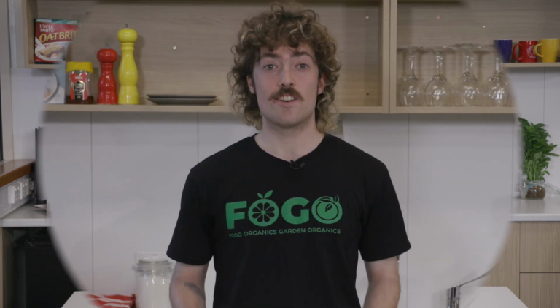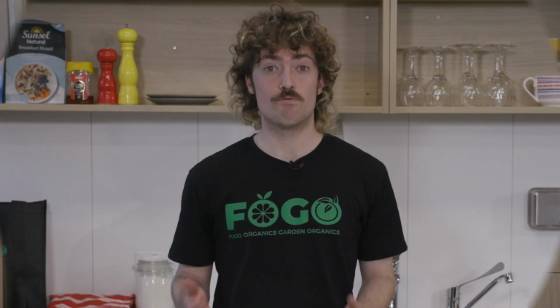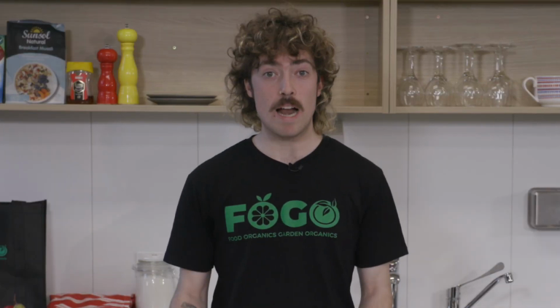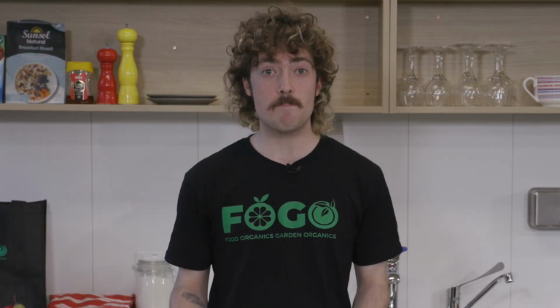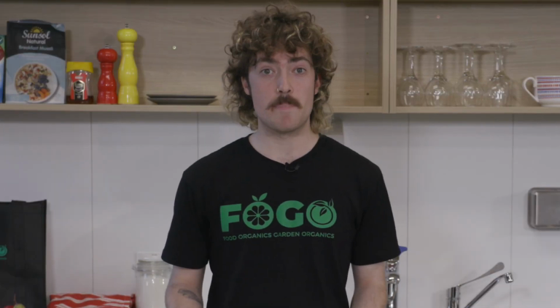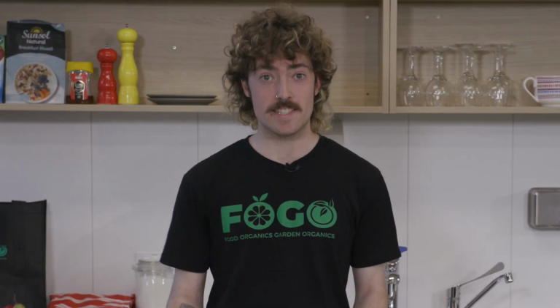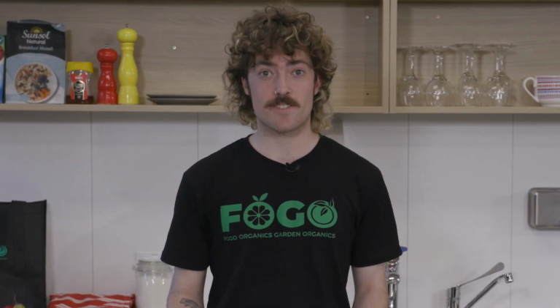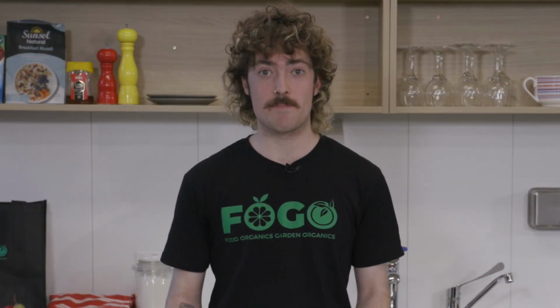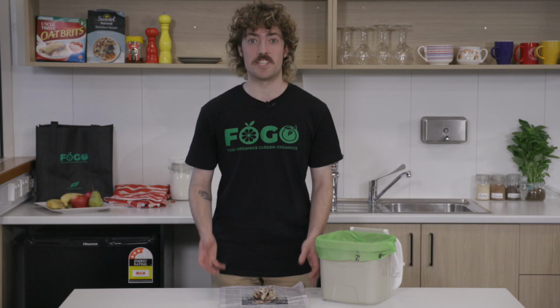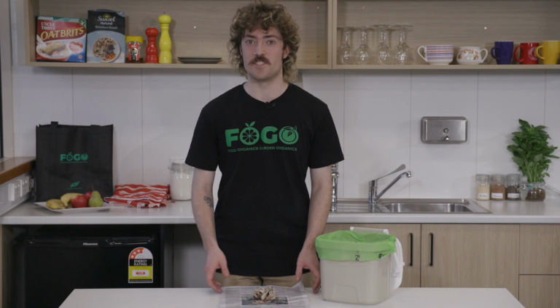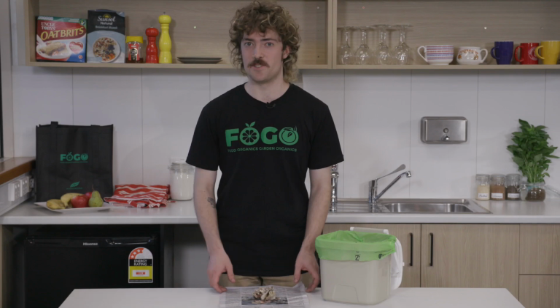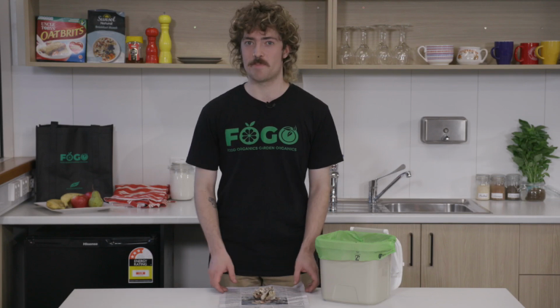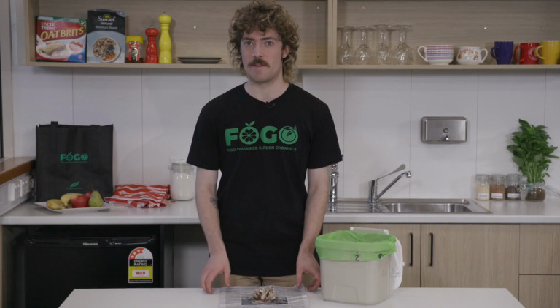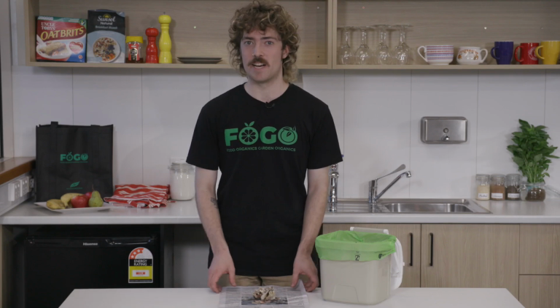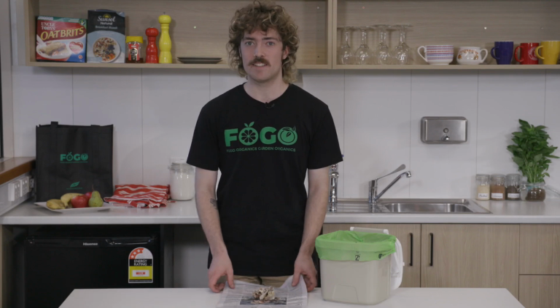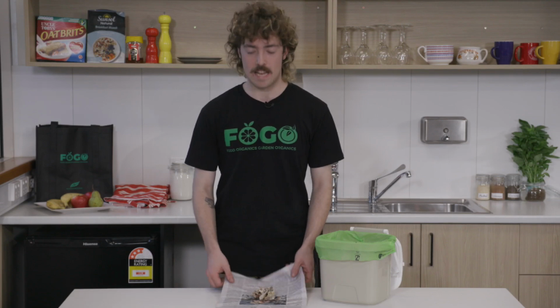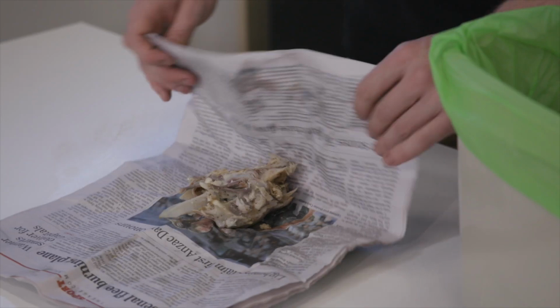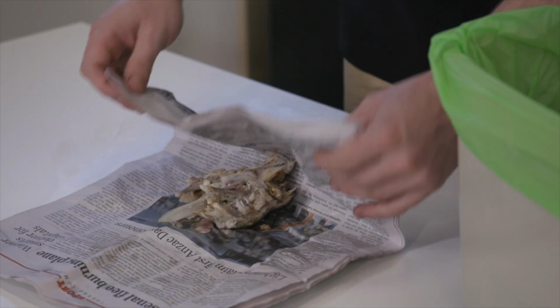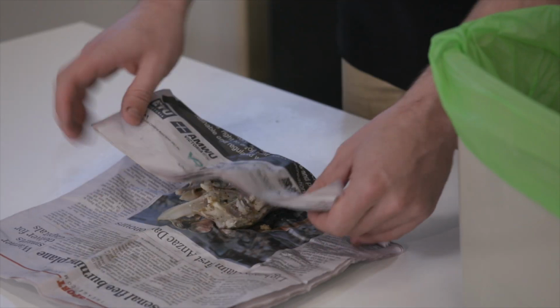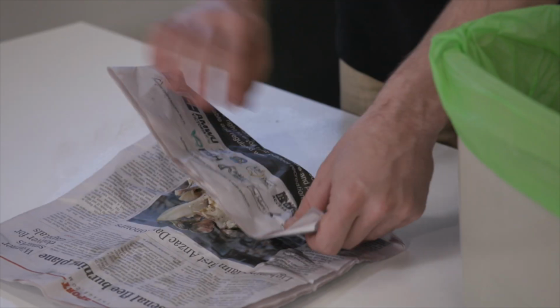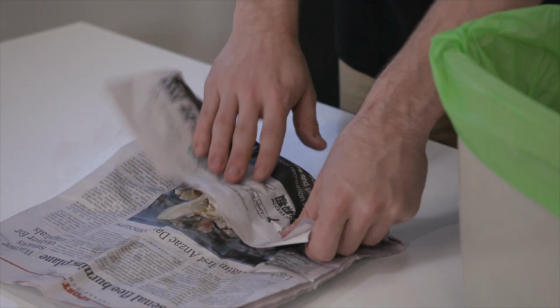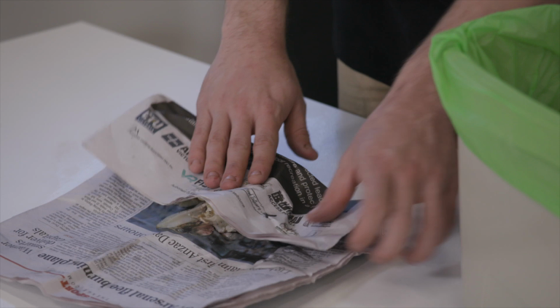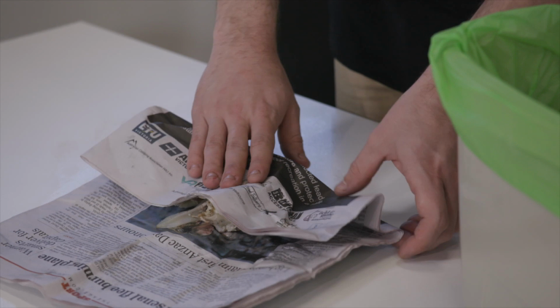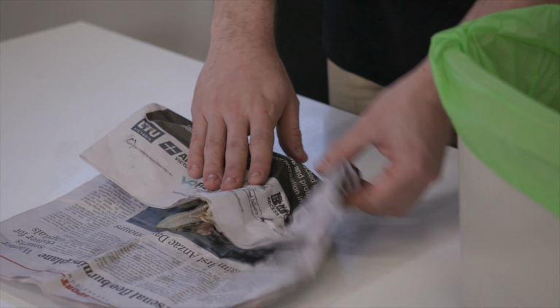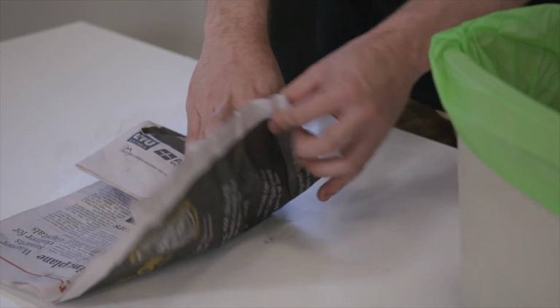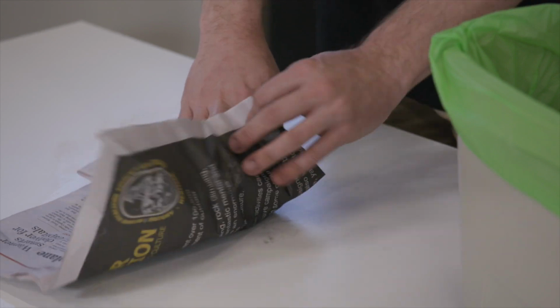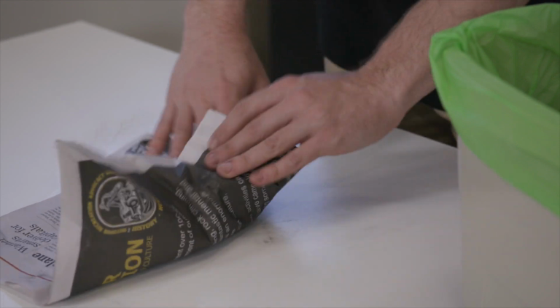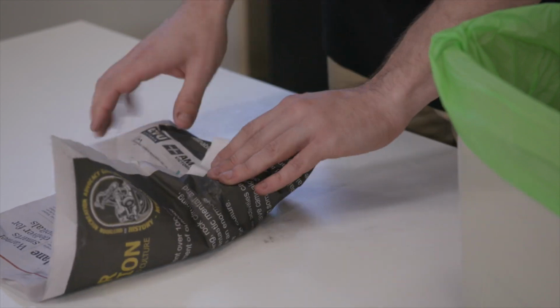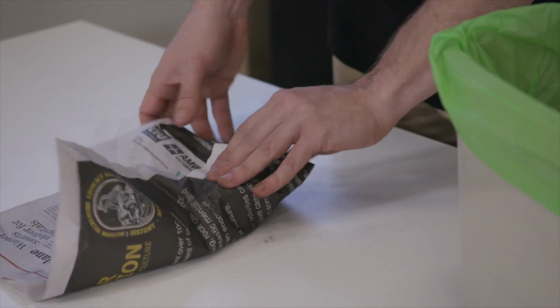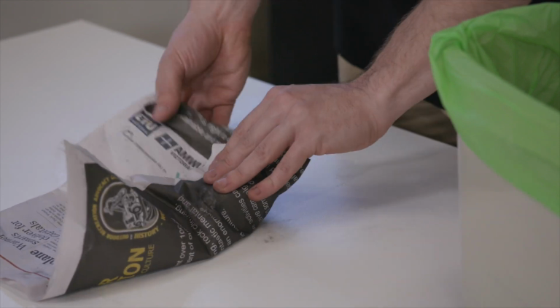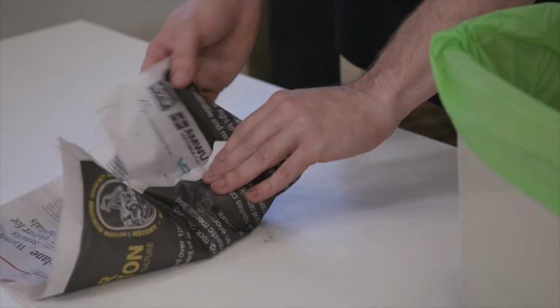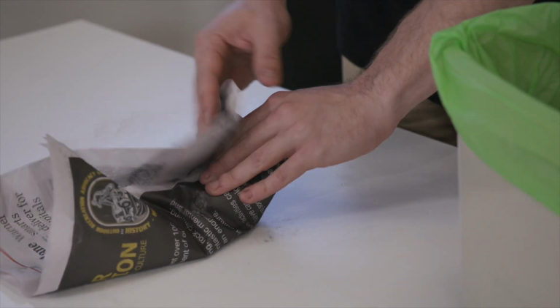Wrap meat scraps in newspaper and place it into your kitchen caddy to reduce smells.